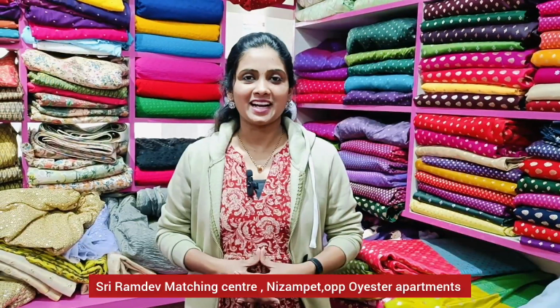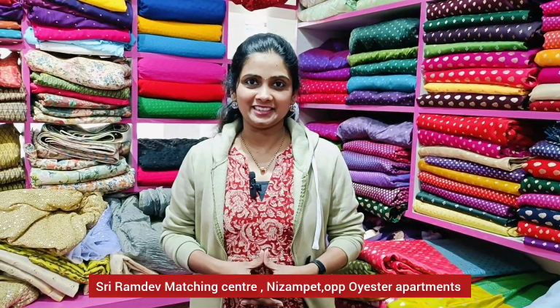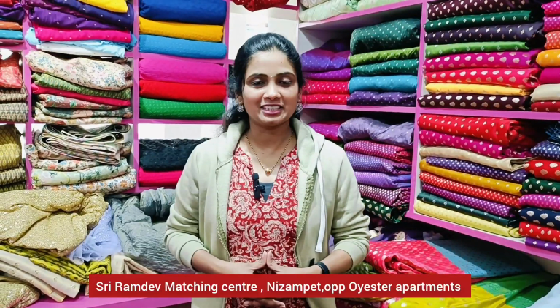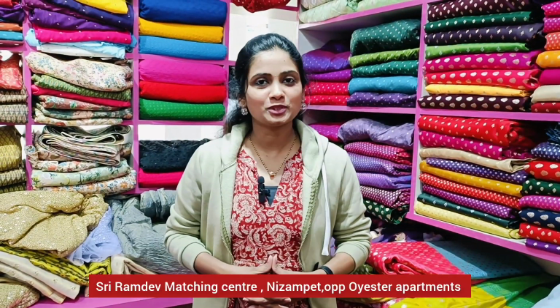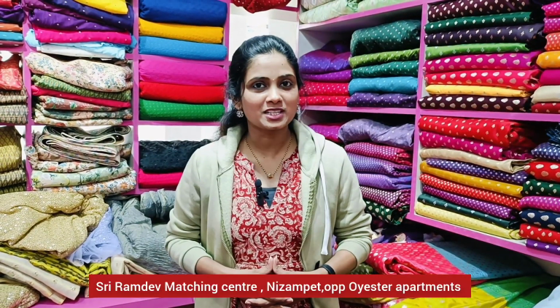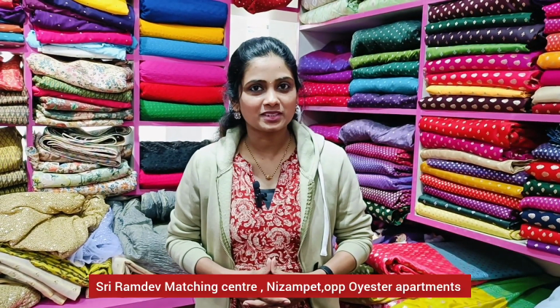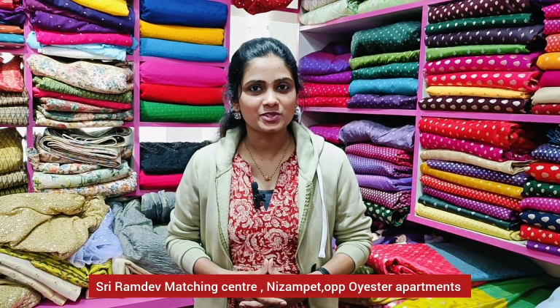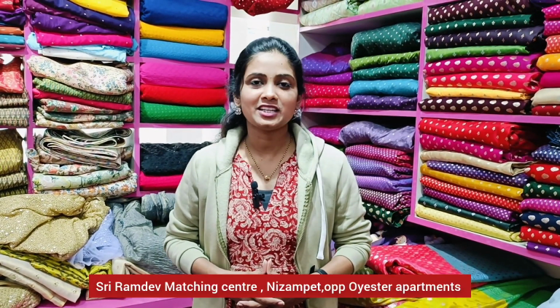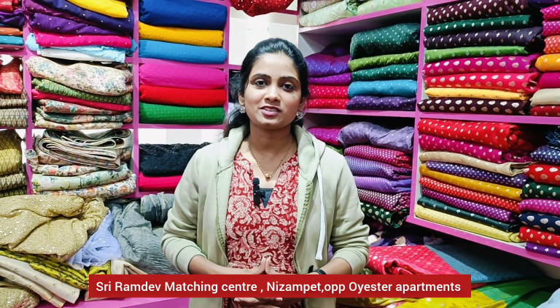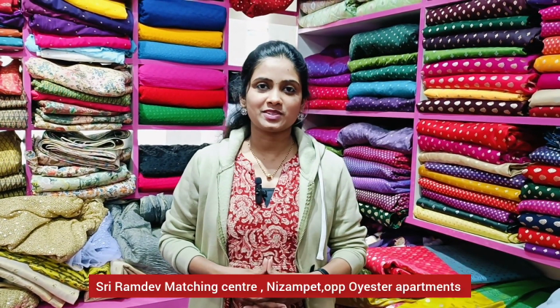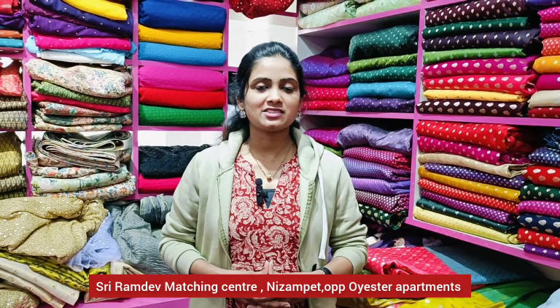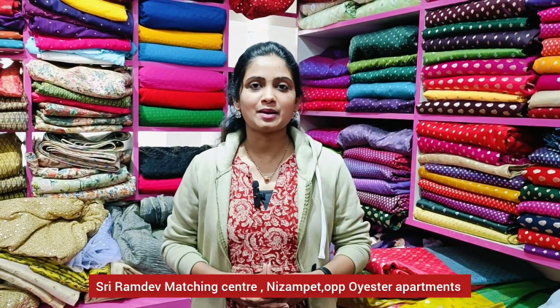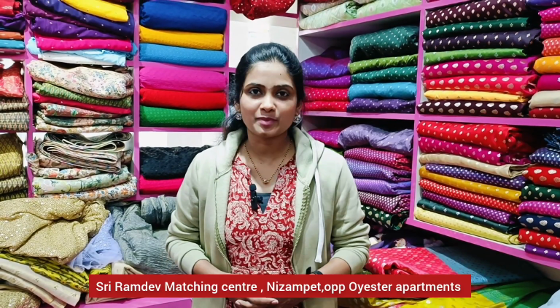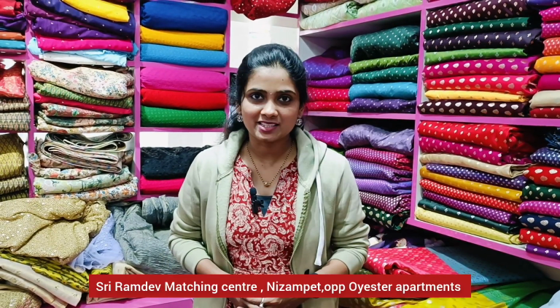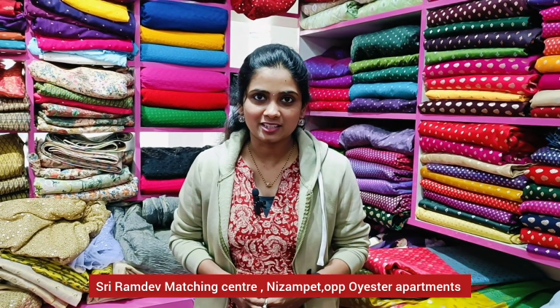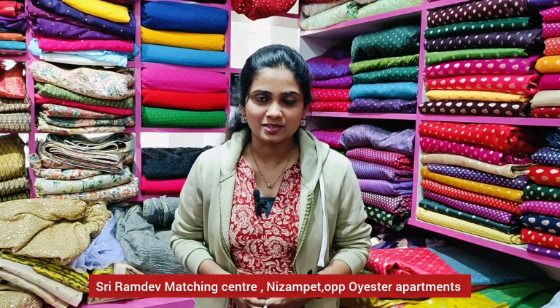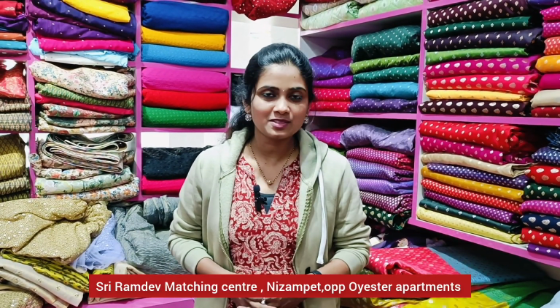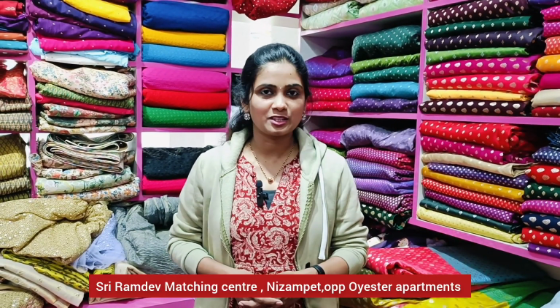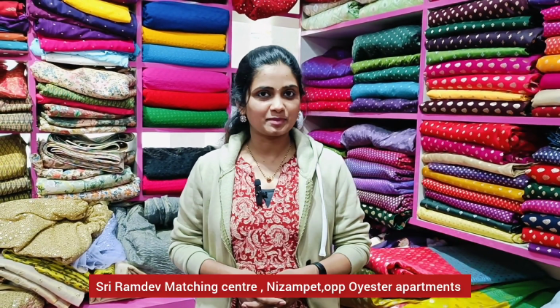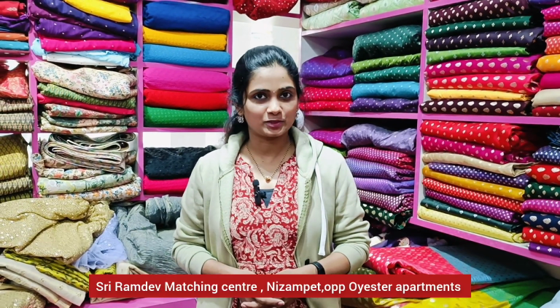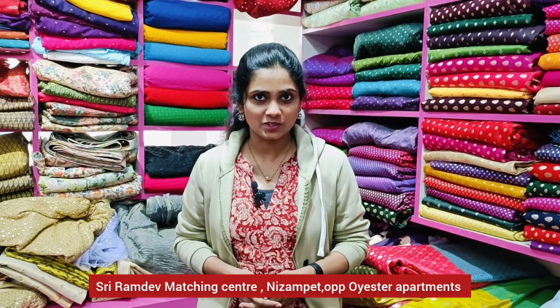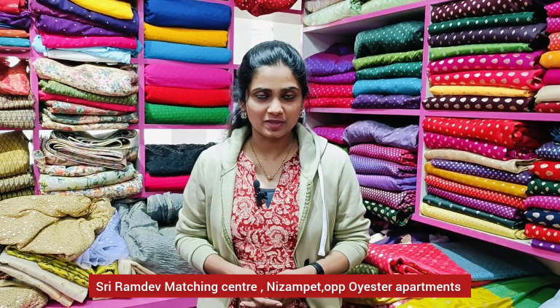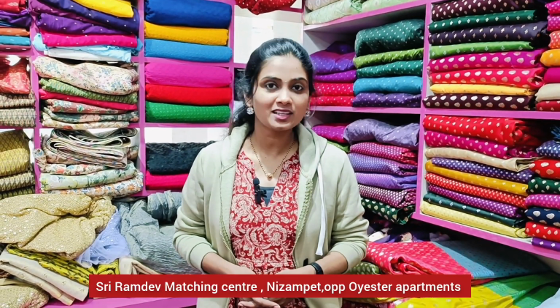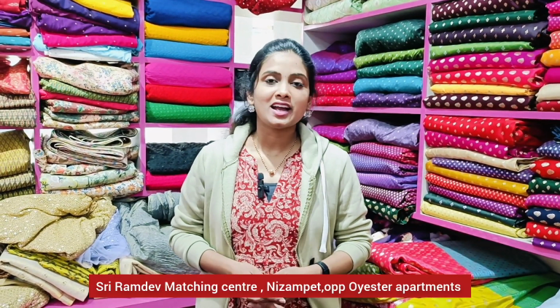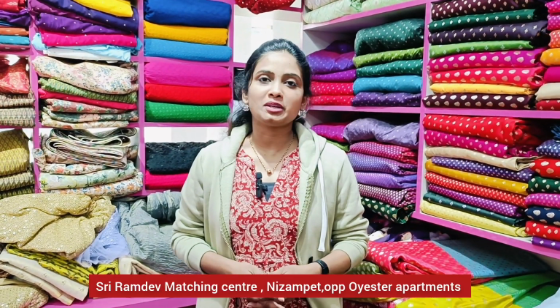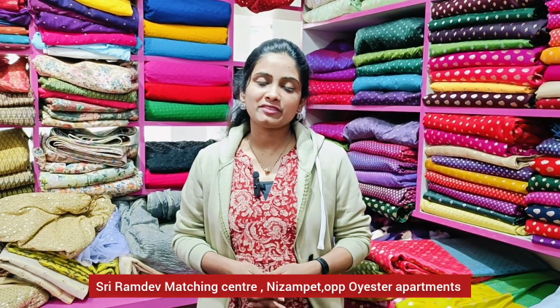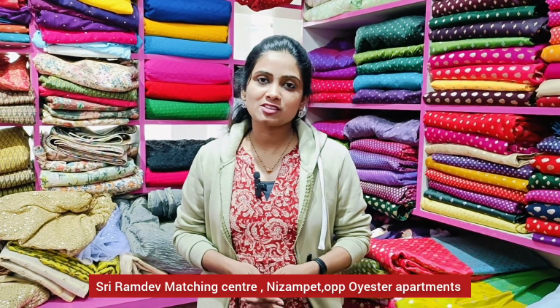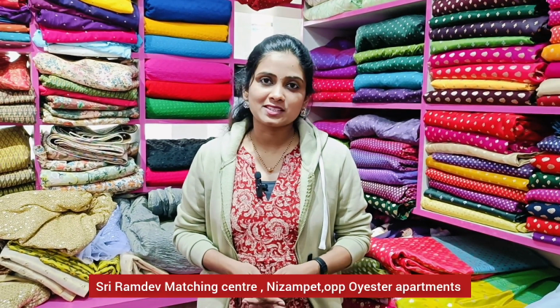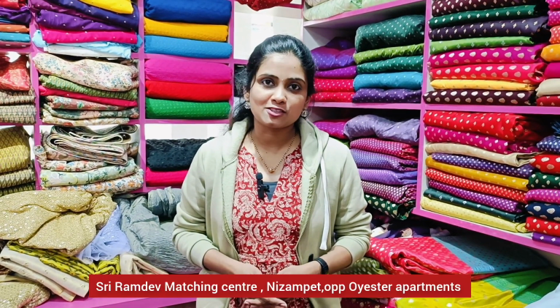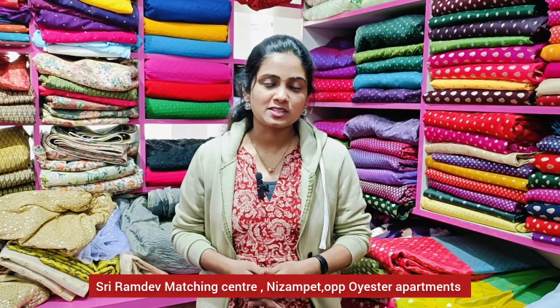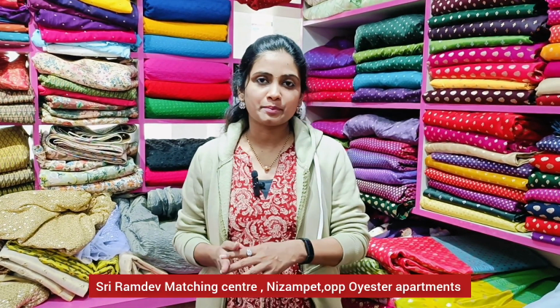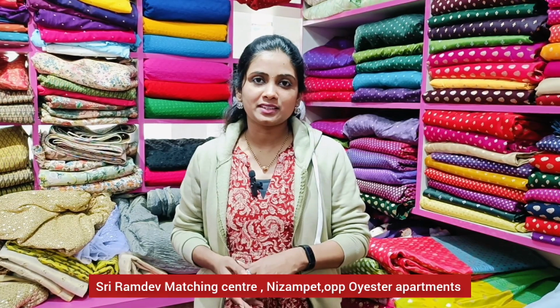Hi, welcome to Goten Swirteju. I am in Sriramdiya Matching Center. This is Kotha store. Our previous videos were also about Nizambet.